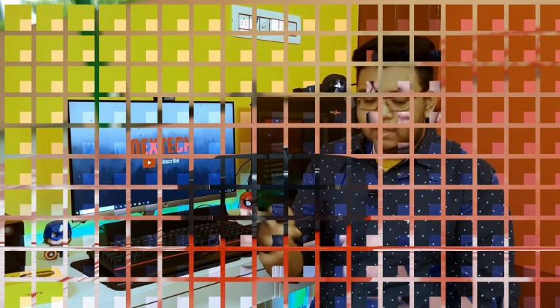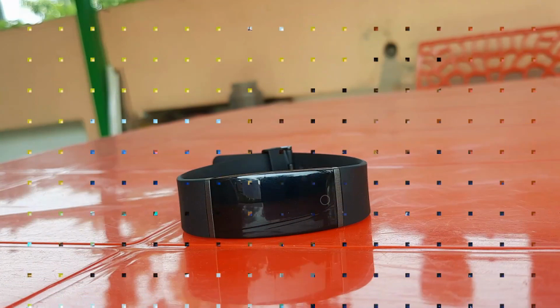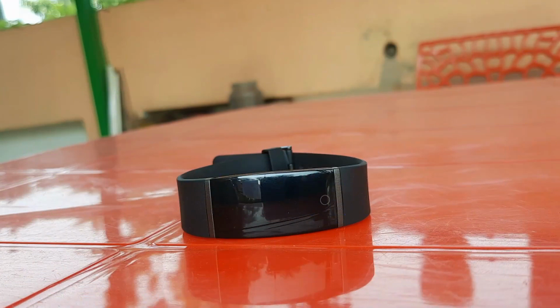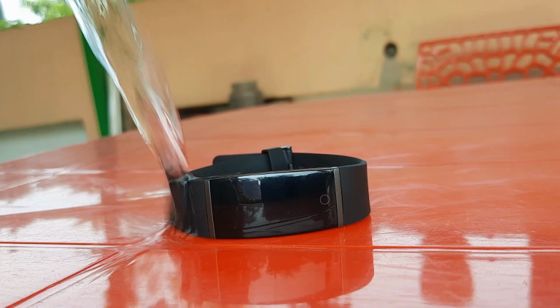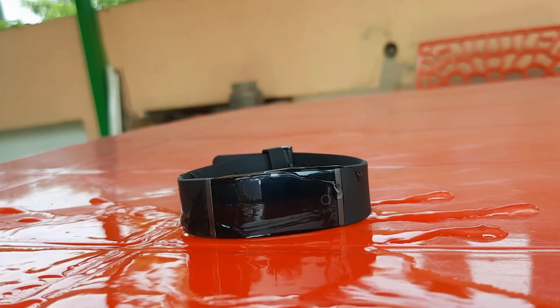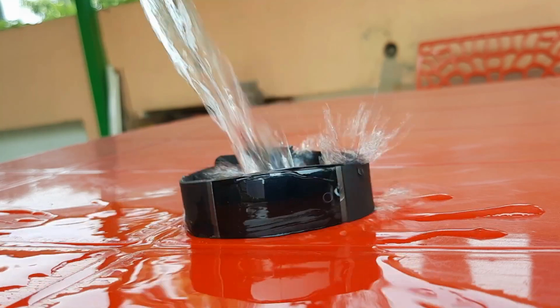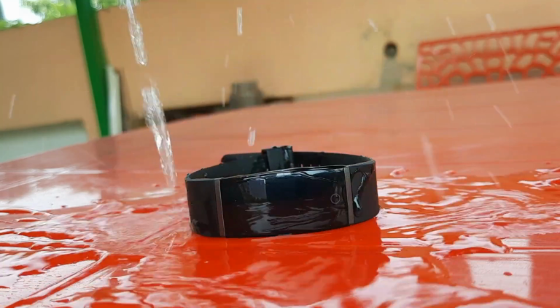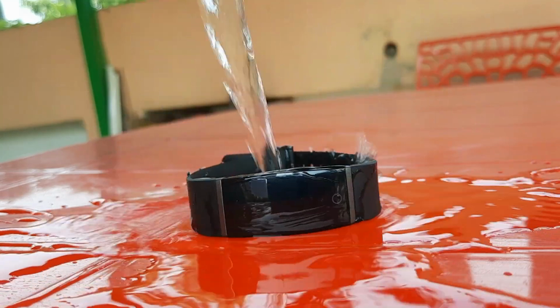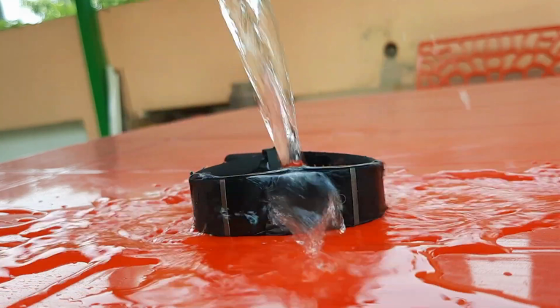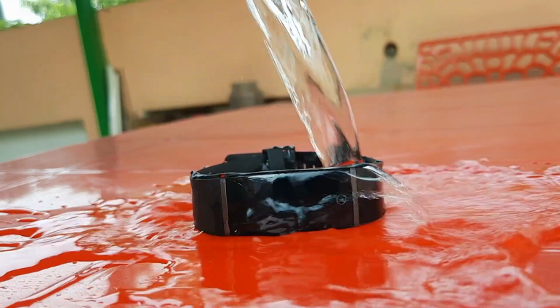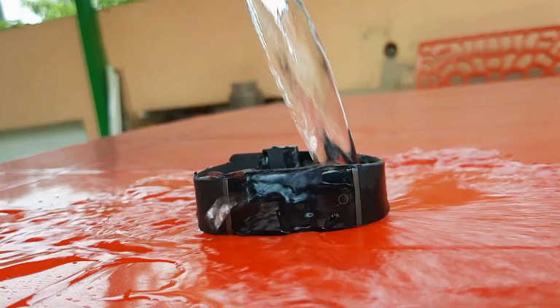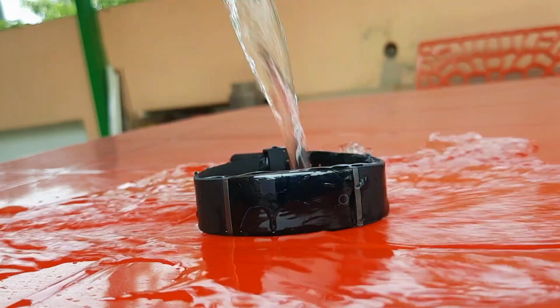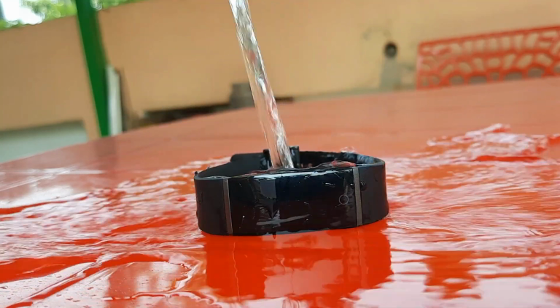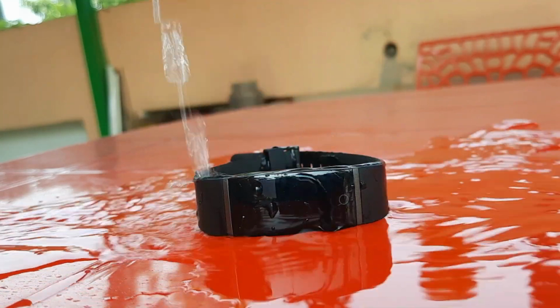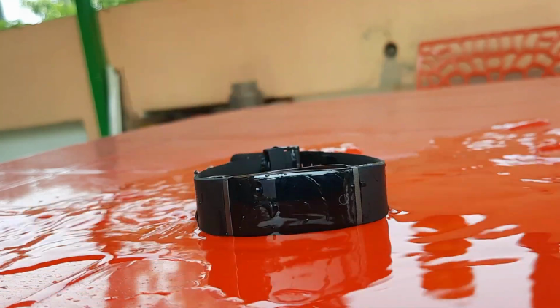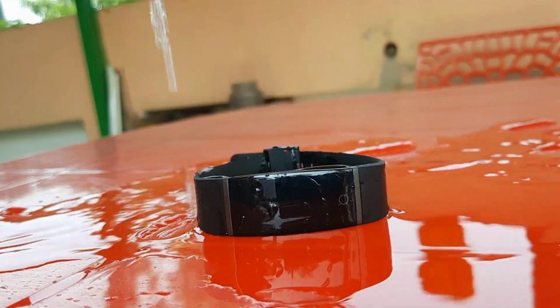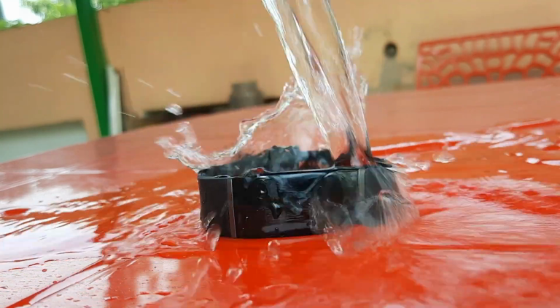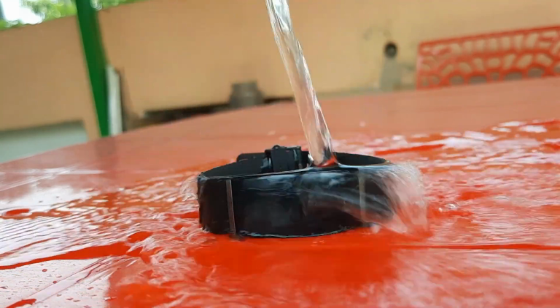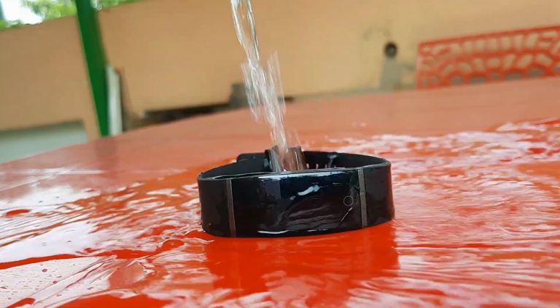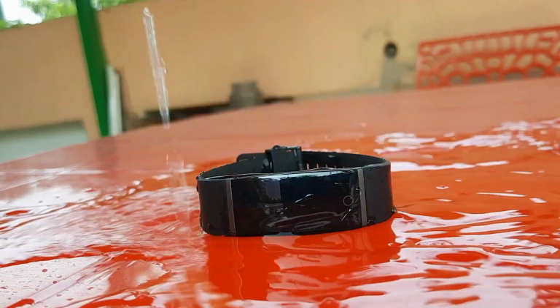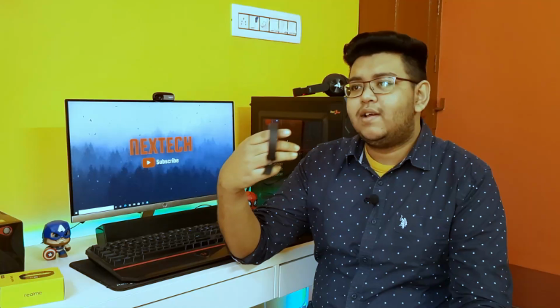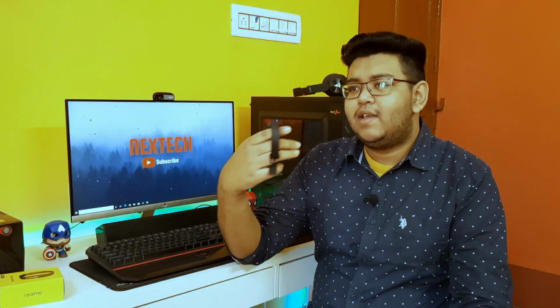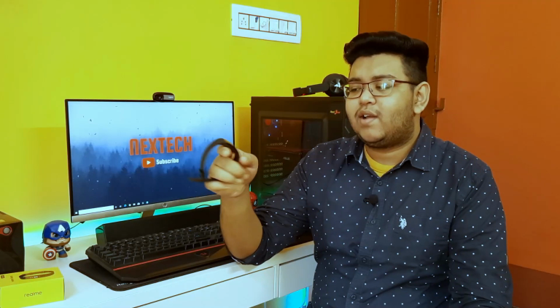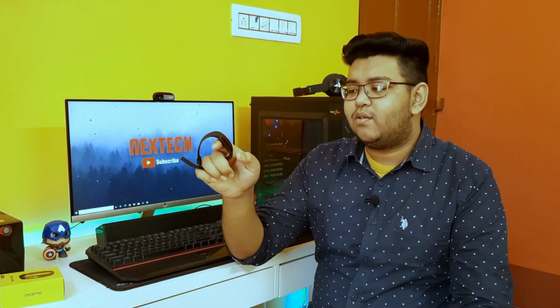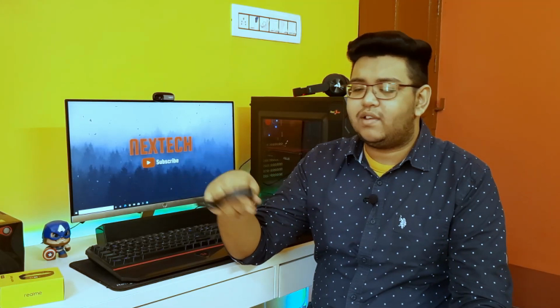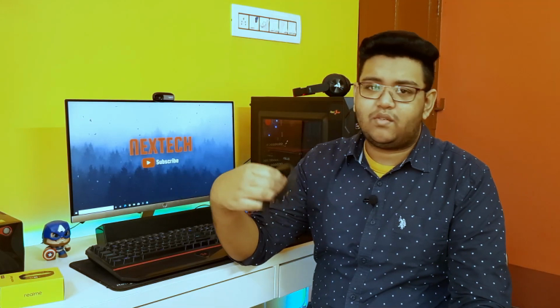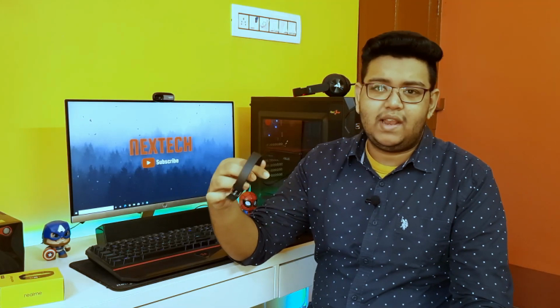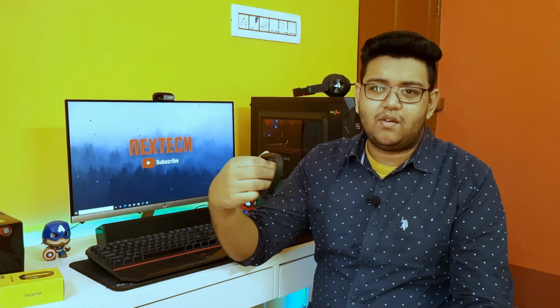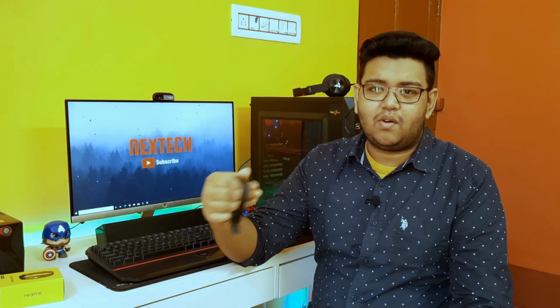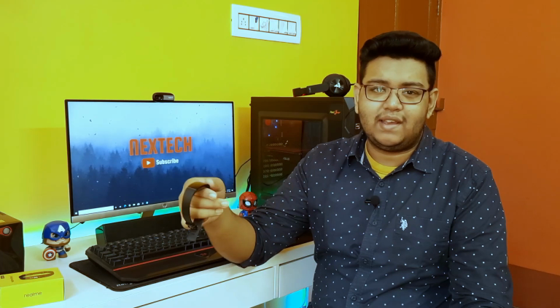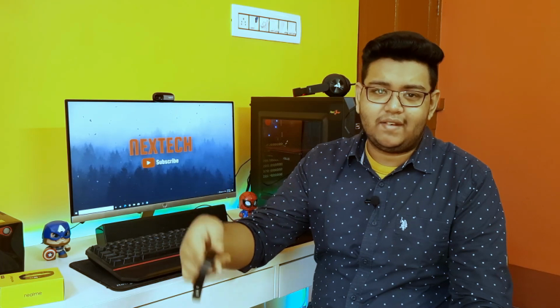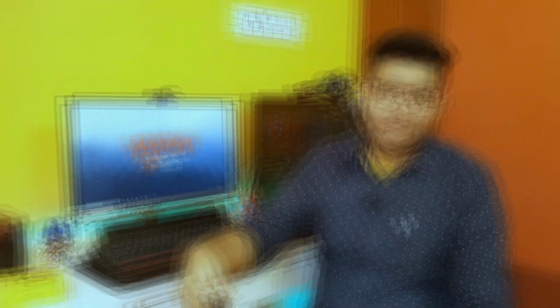There is IP68 splash resistance on the Realme band, and you can use it while you are walking in rain.